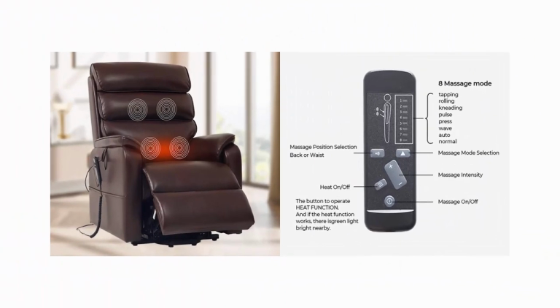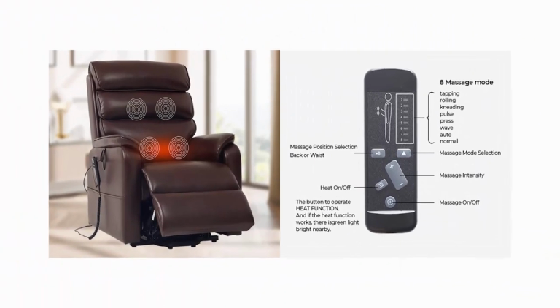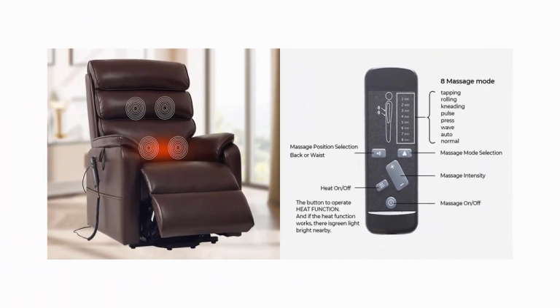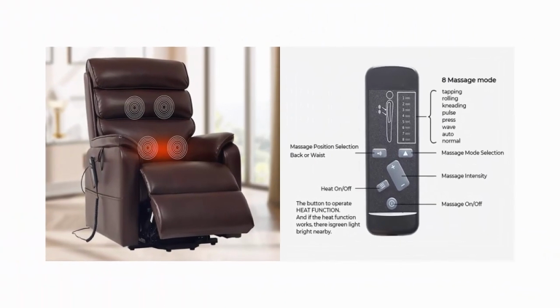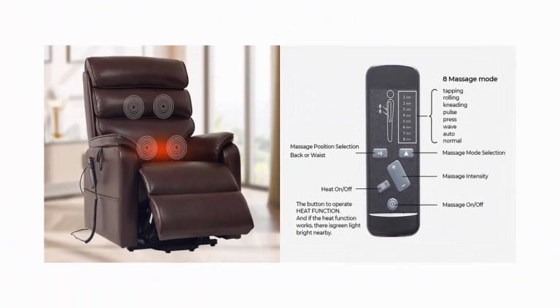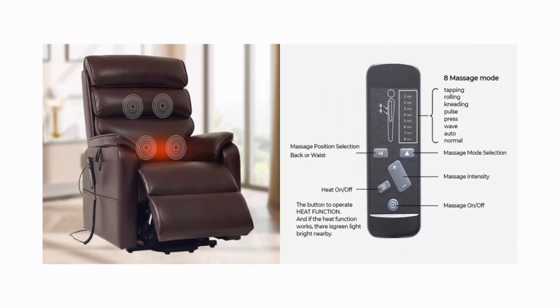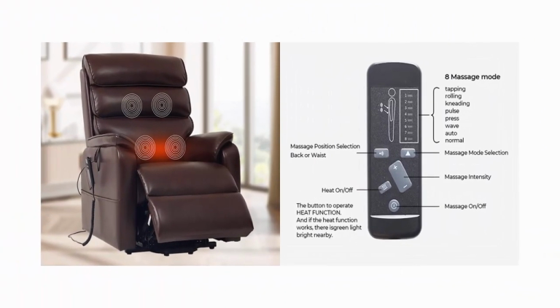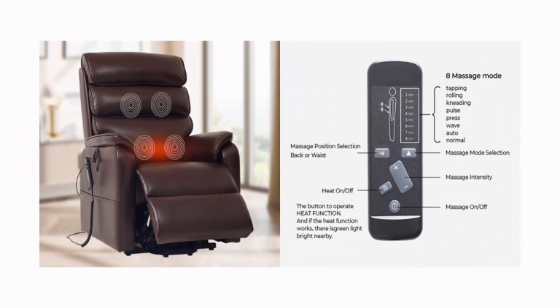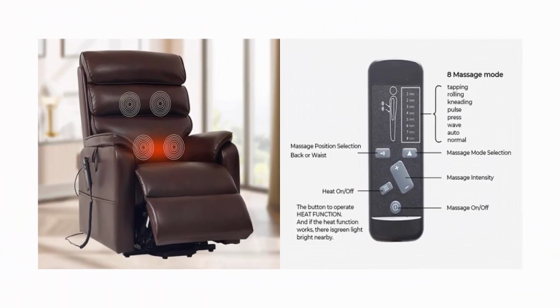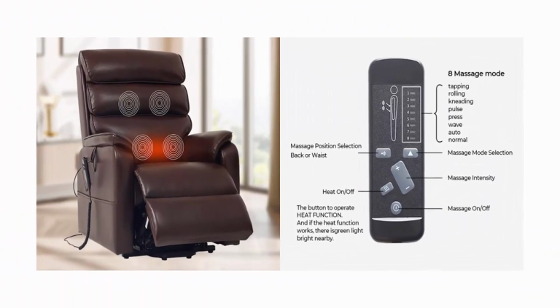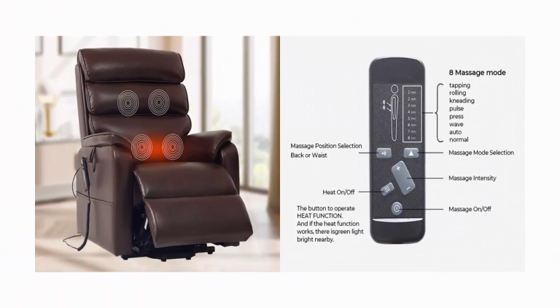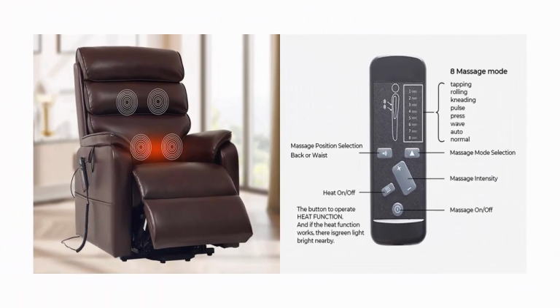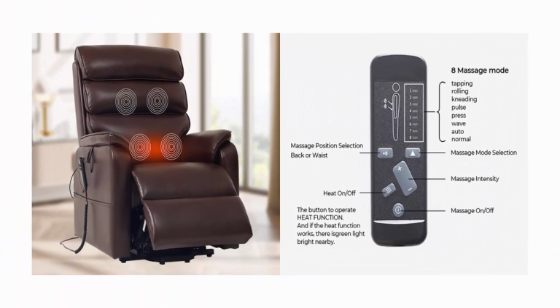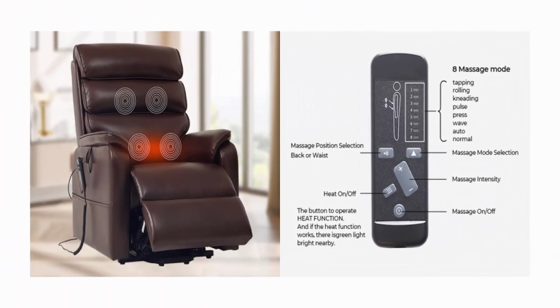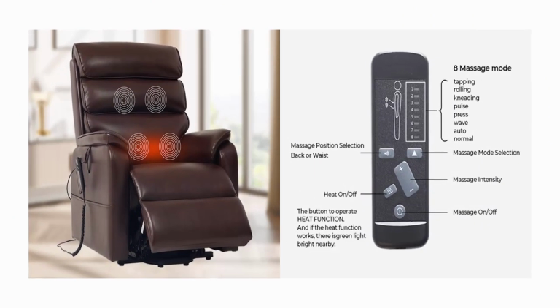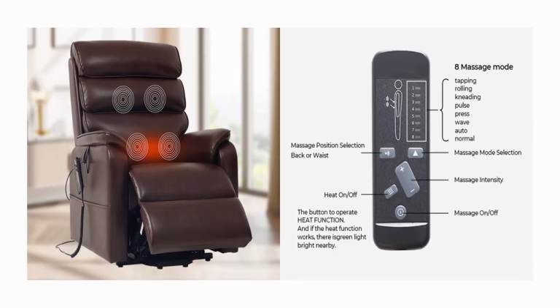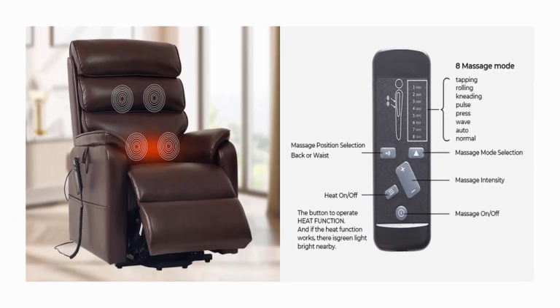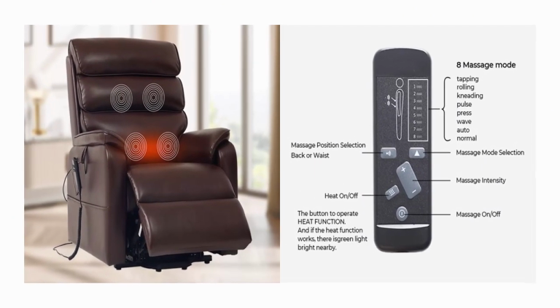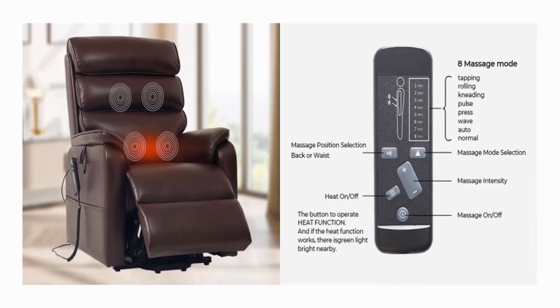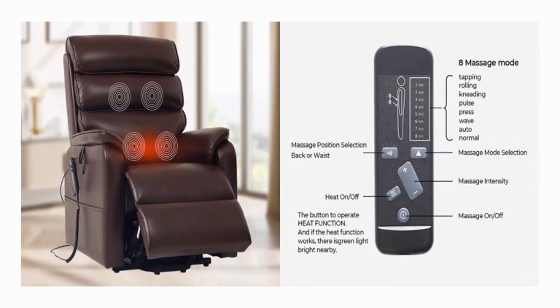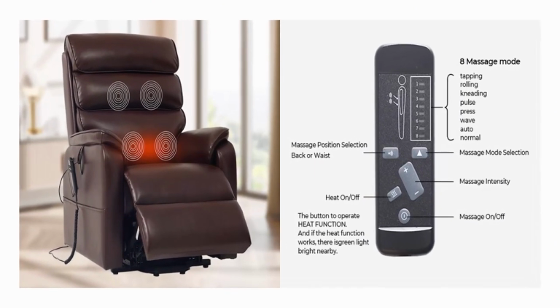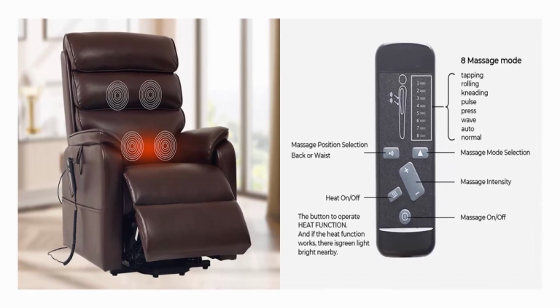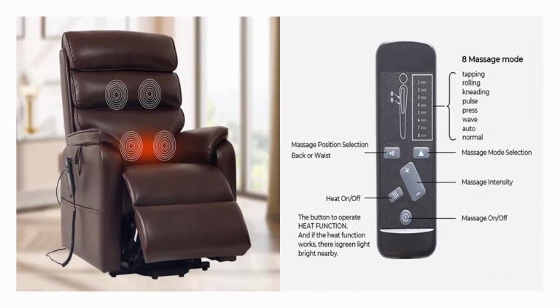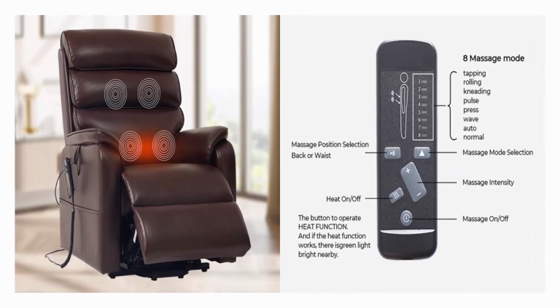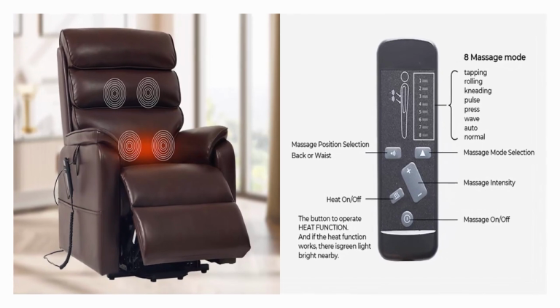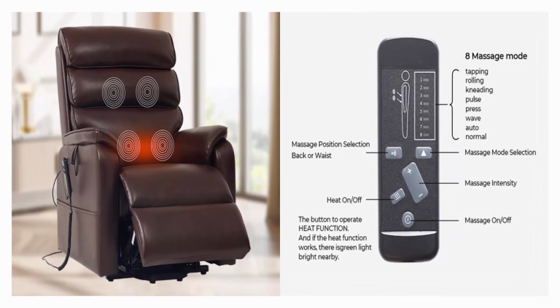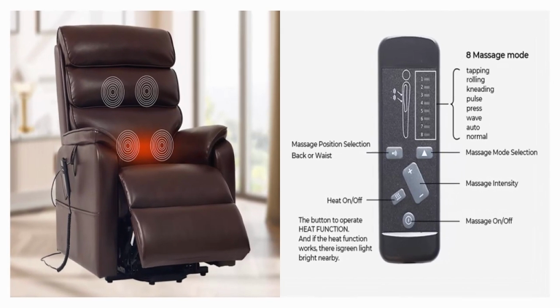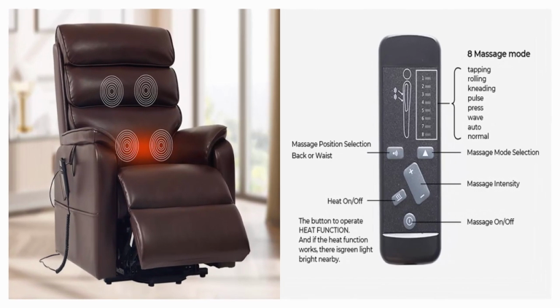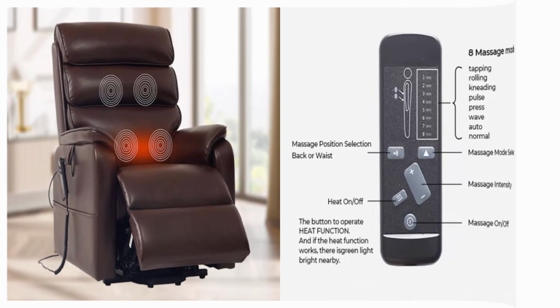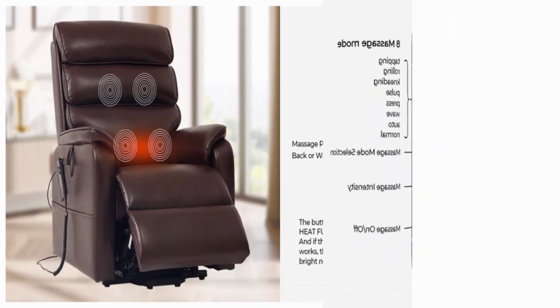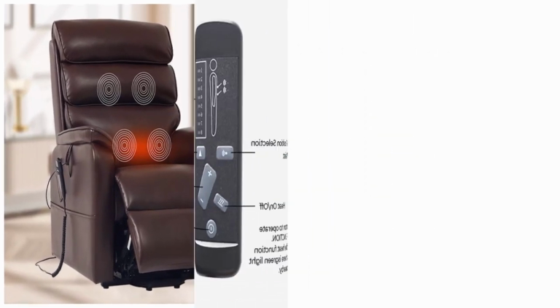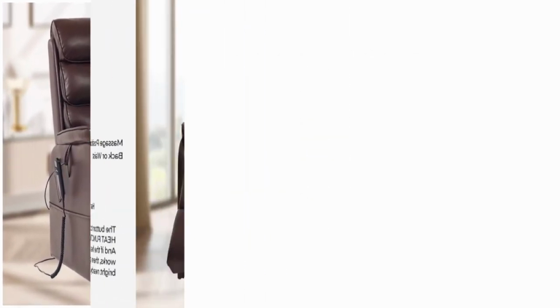Reclining mechanism: 3 years. Solid wood frame: 3 years.